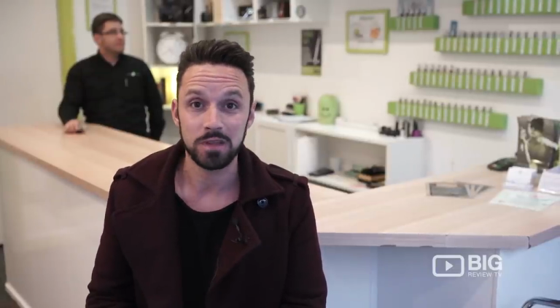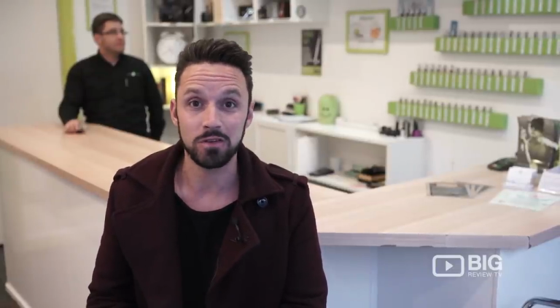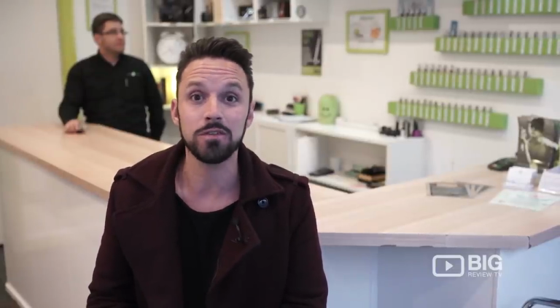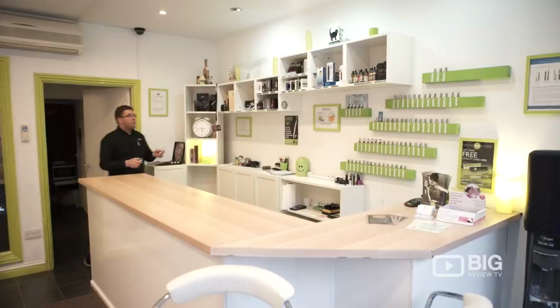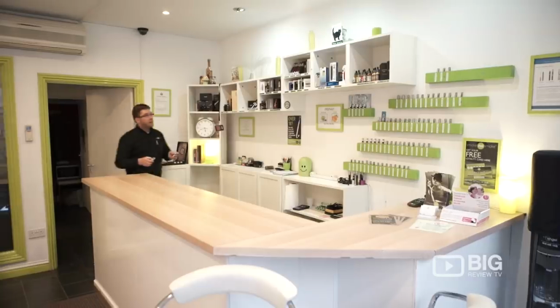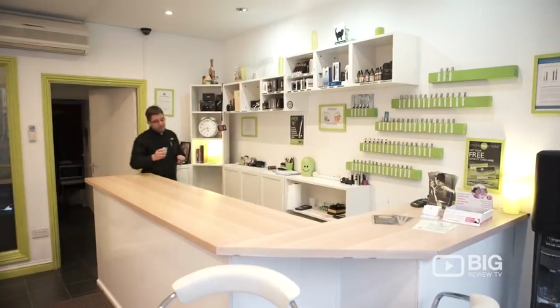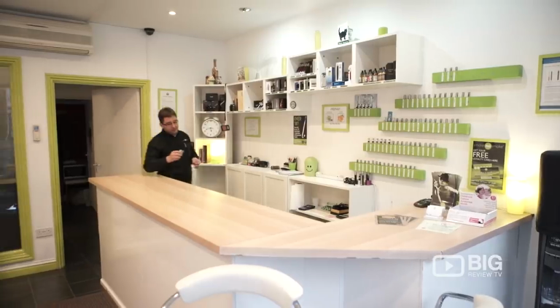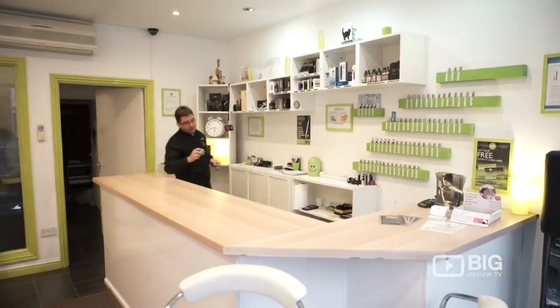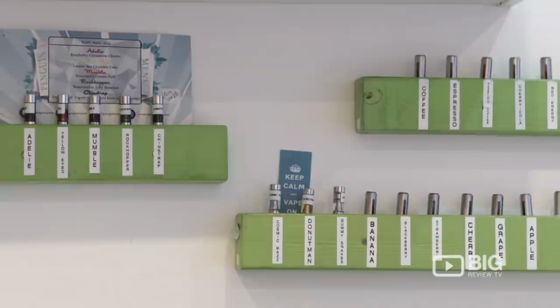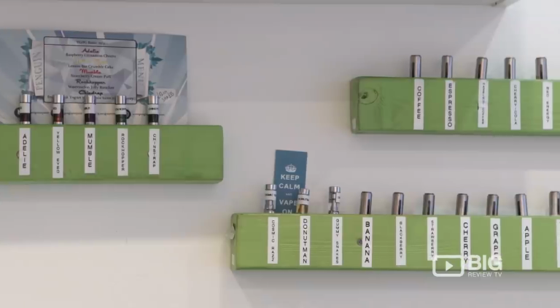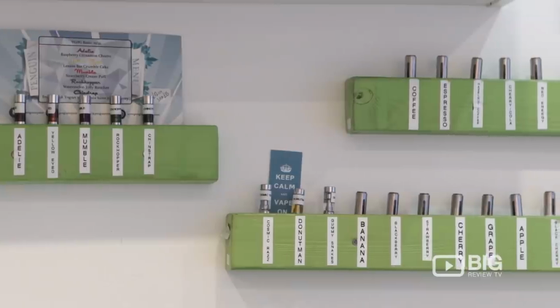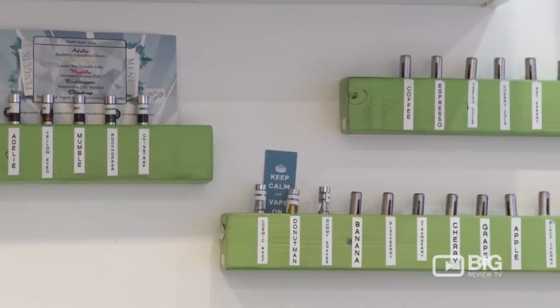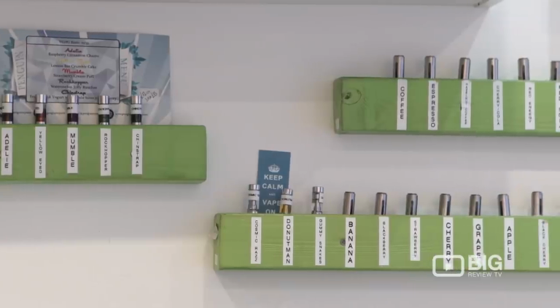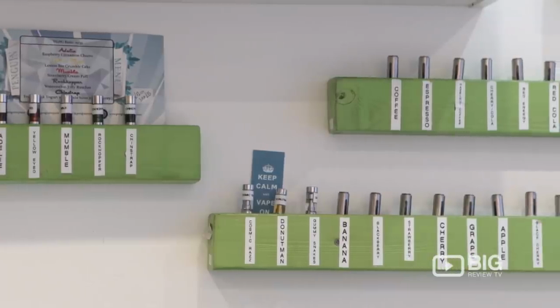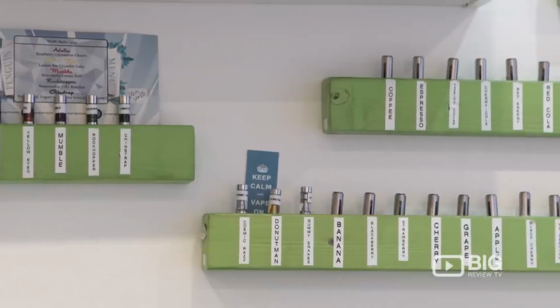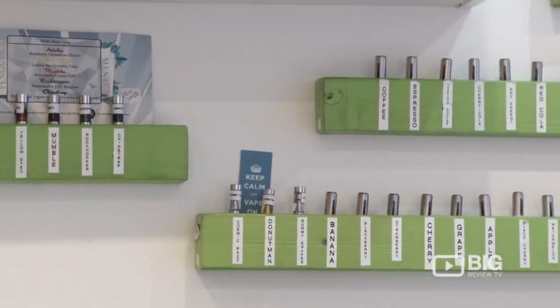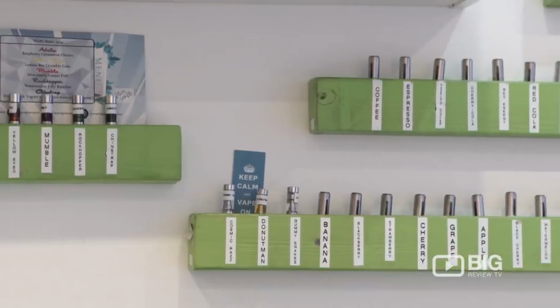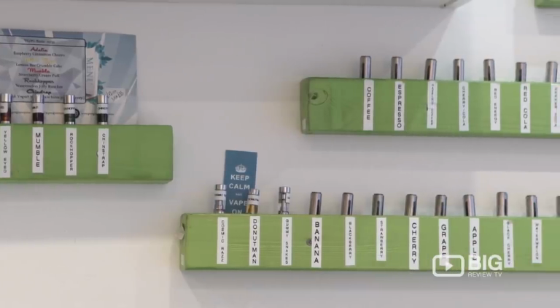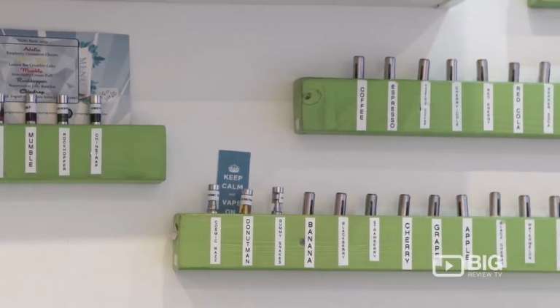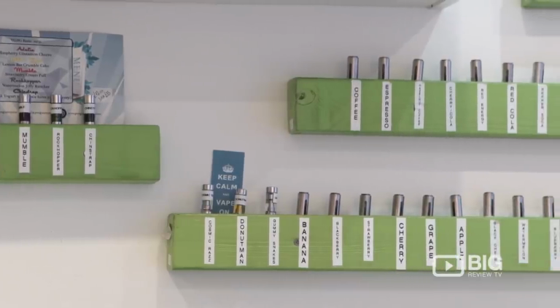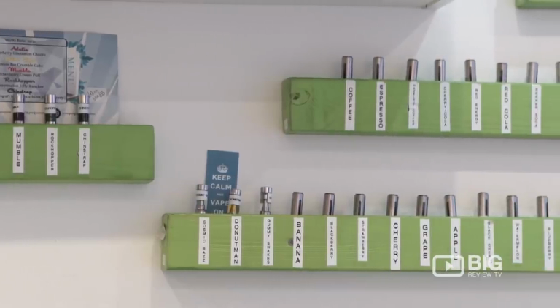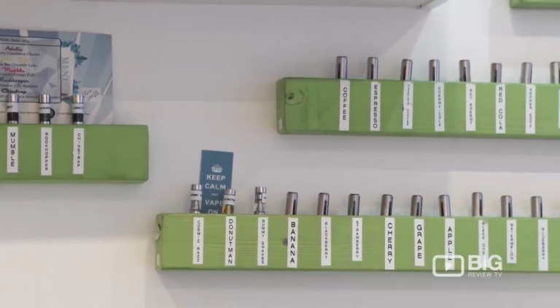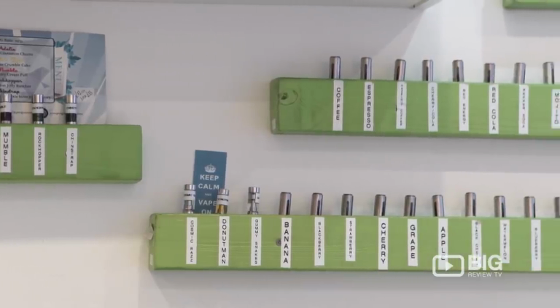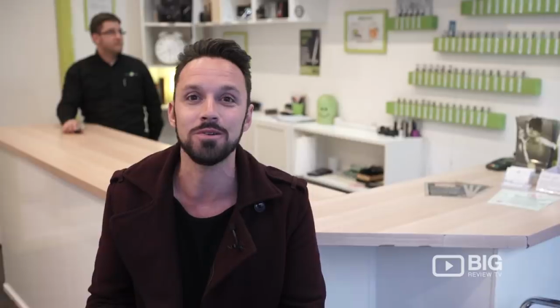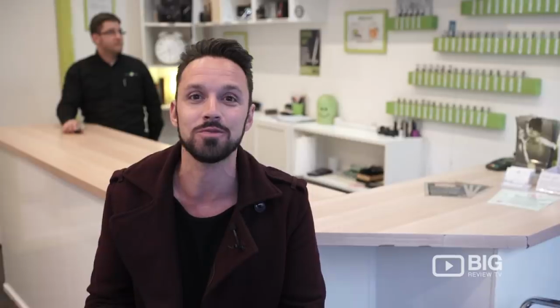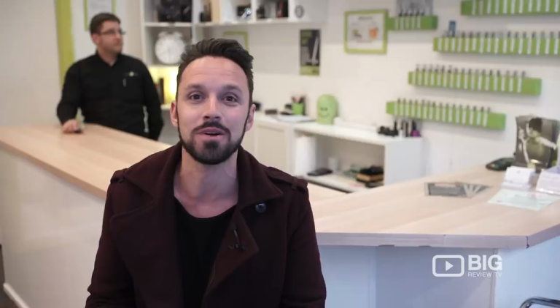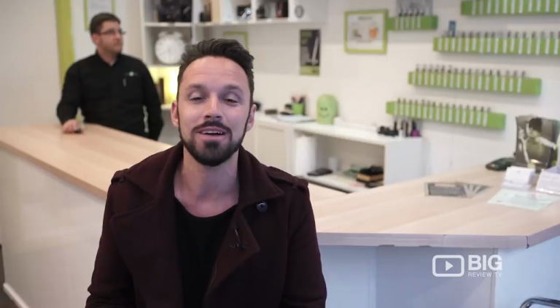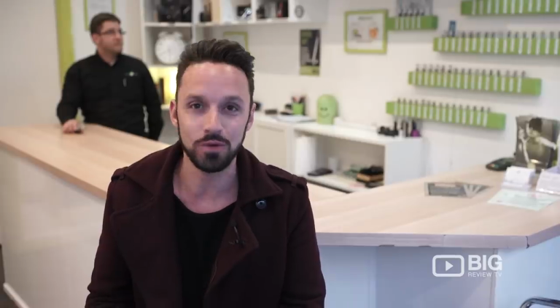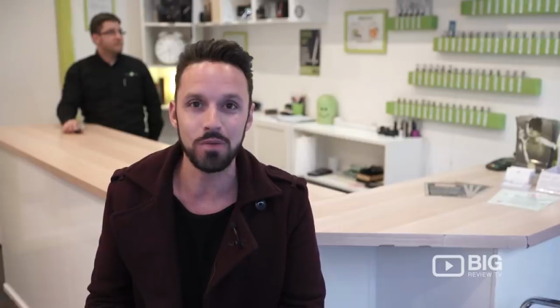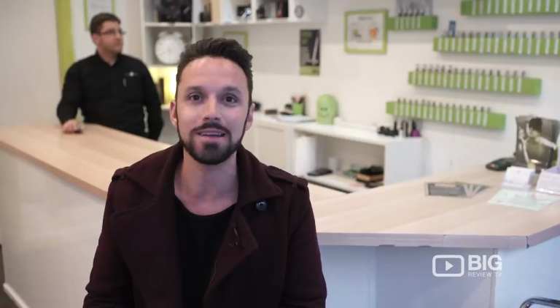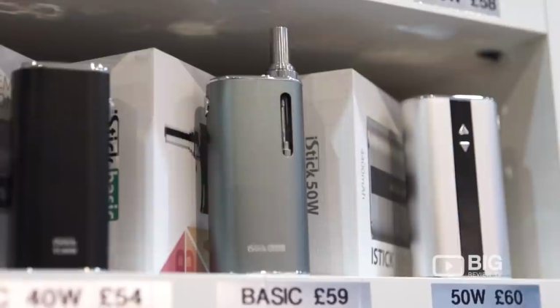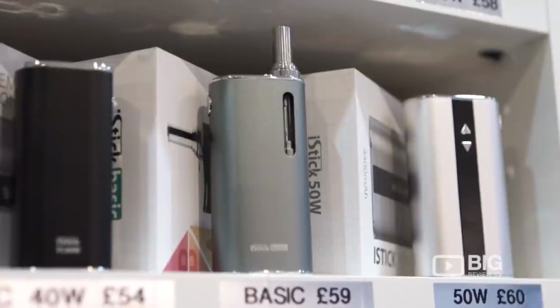So if you want to vape and find out a bit more about vaping, come and see Zoltan and the guys here at Smoke No Smoke, York Way in Camden.